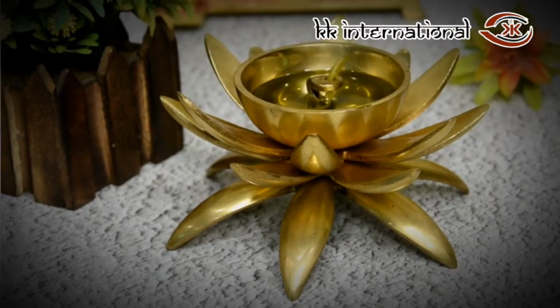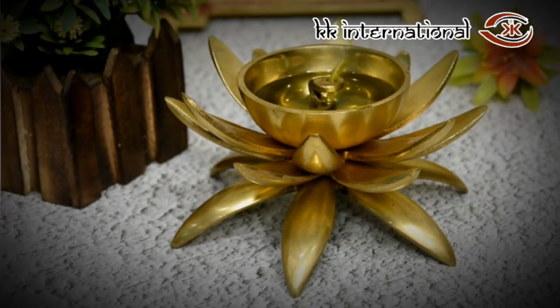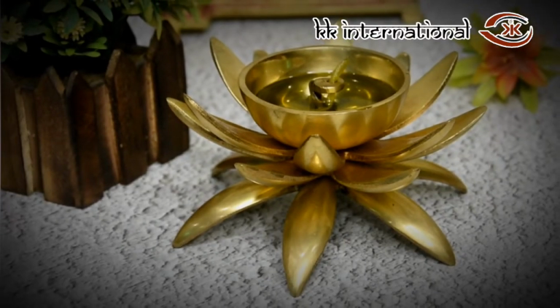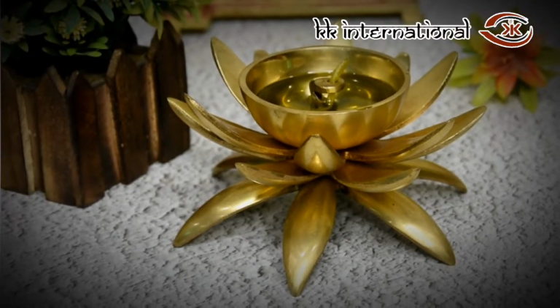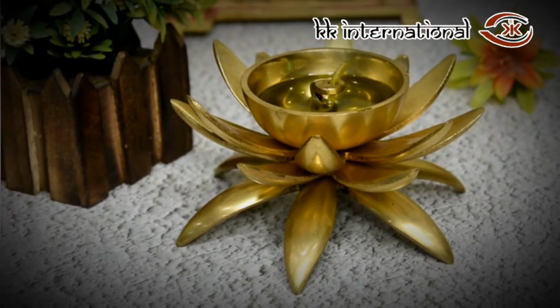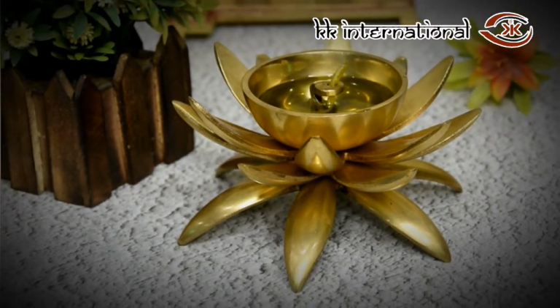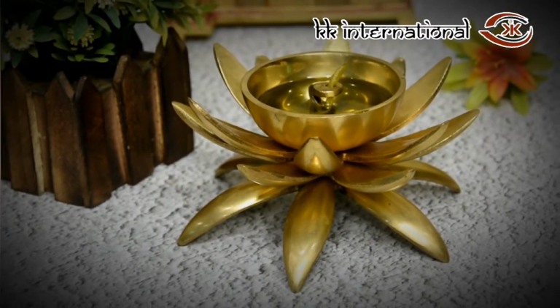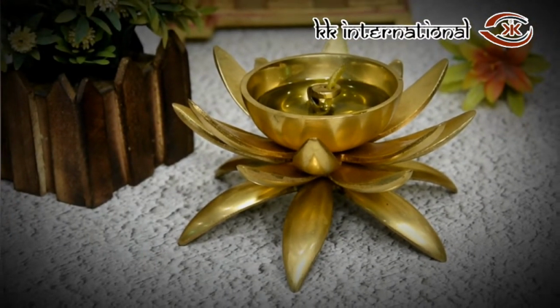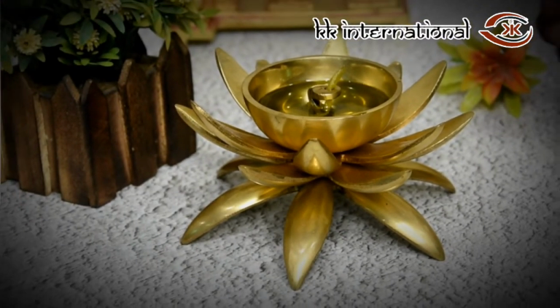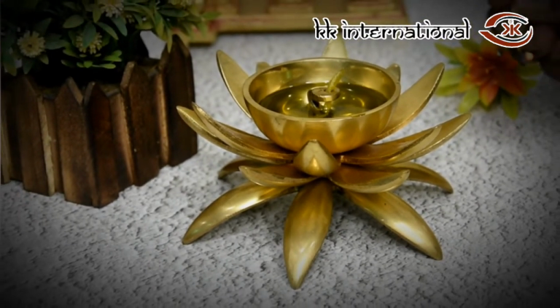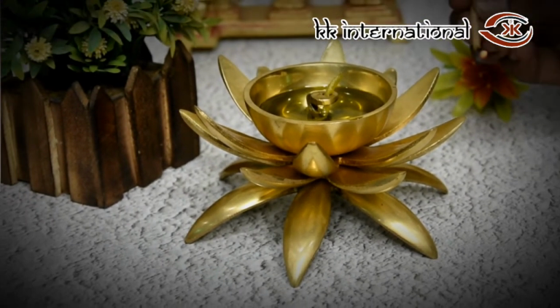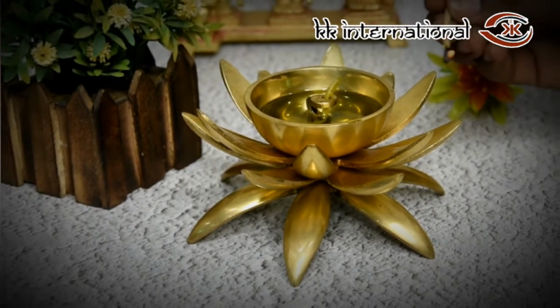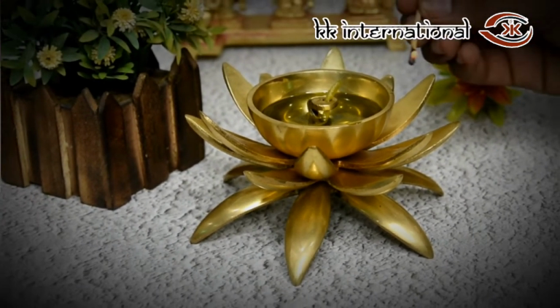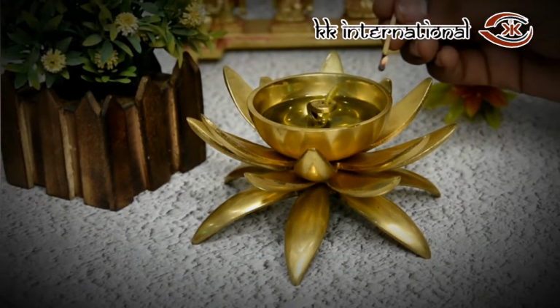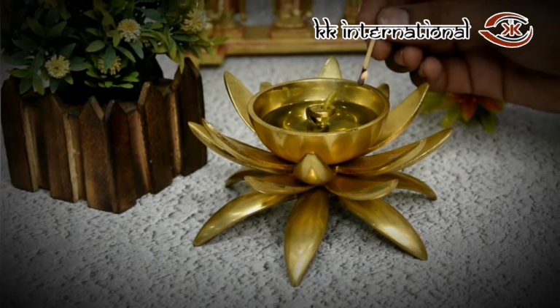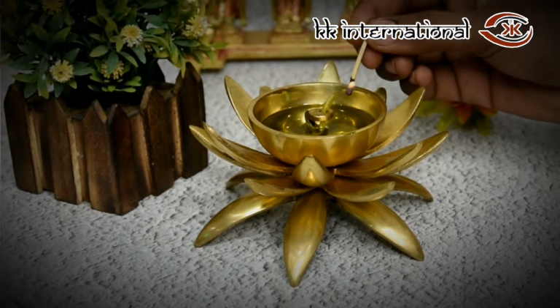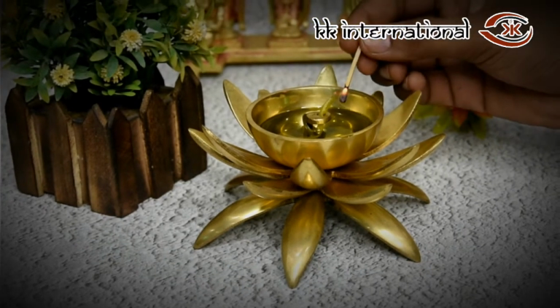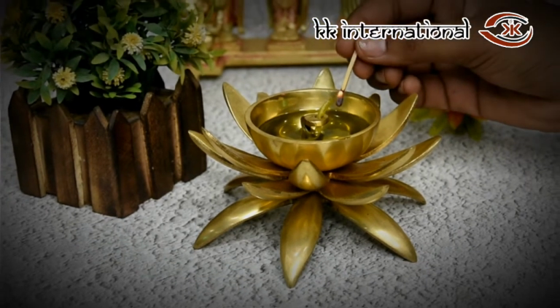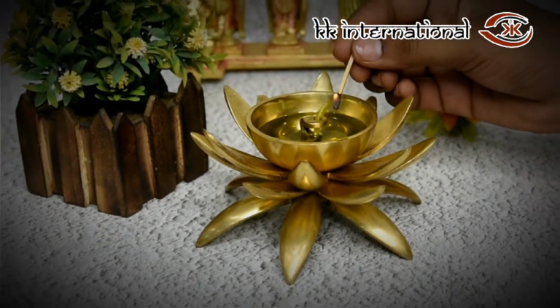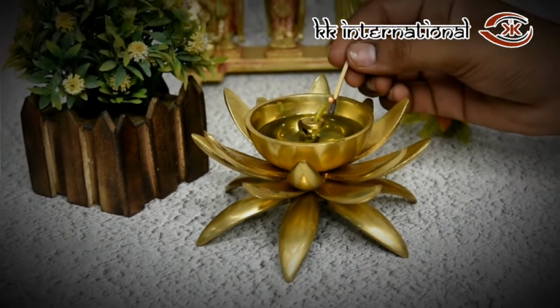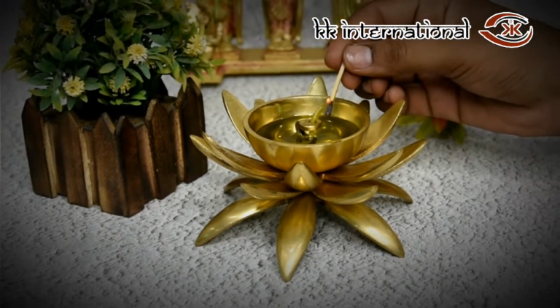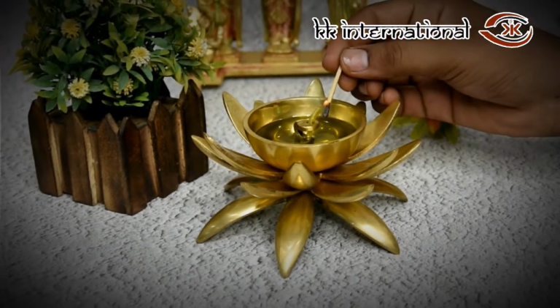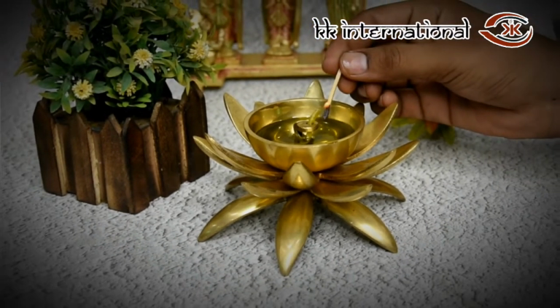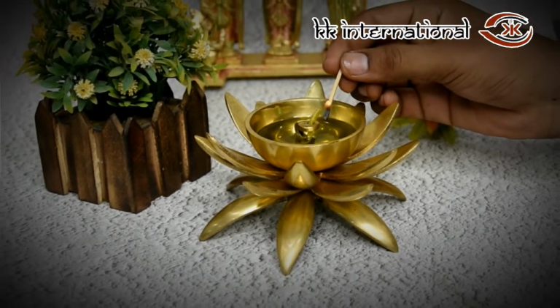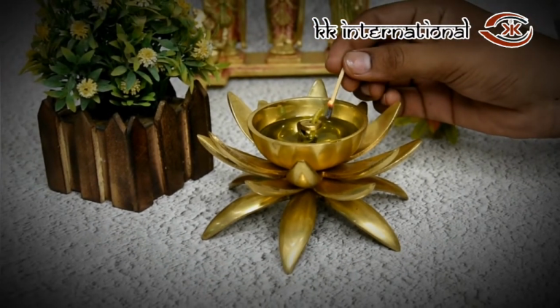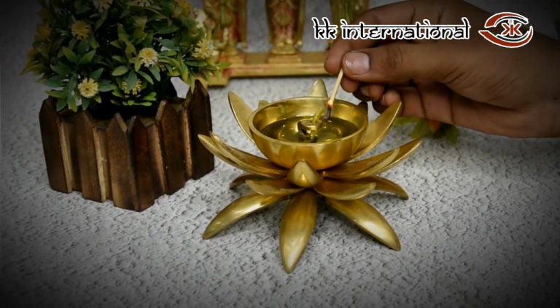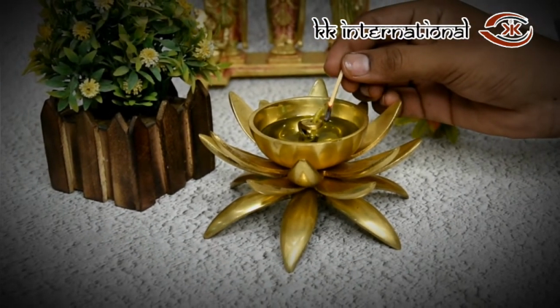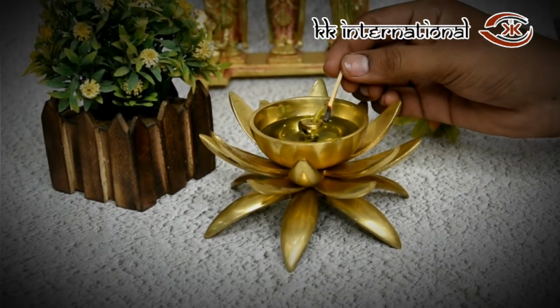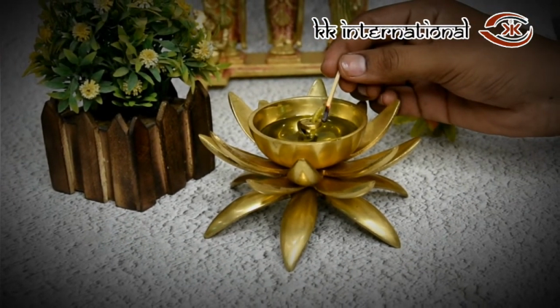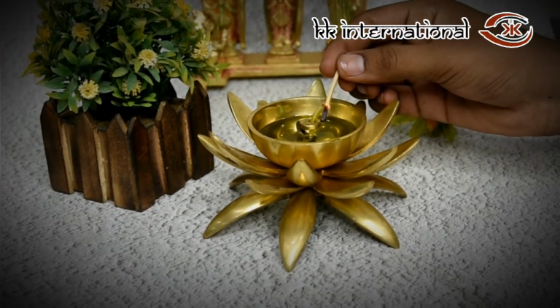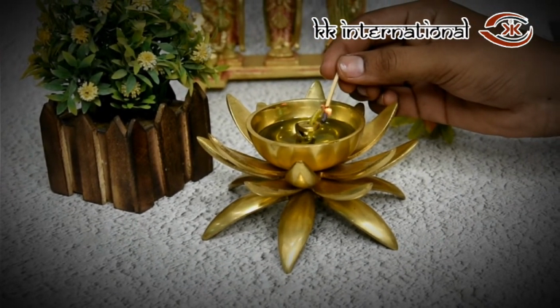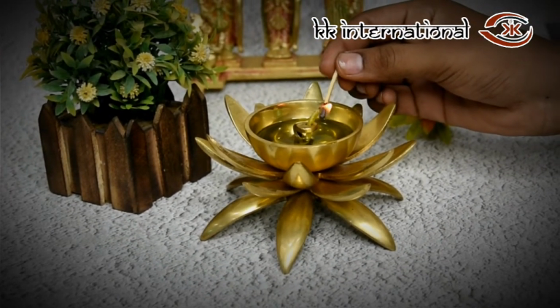This Diyah has ideal size for your home and office temple, and gives you a deep sense of spirituality.